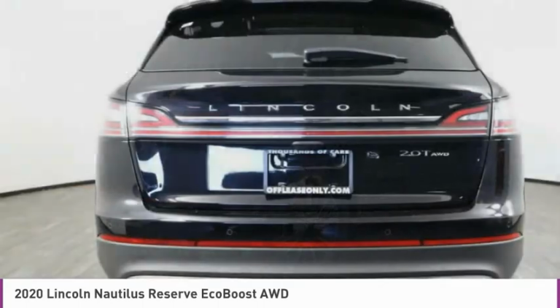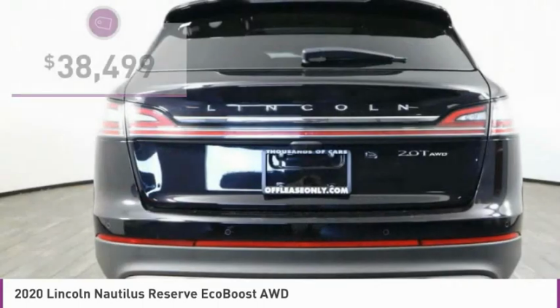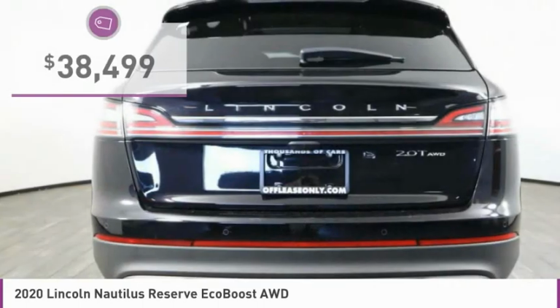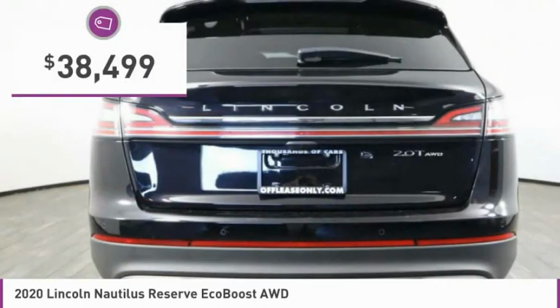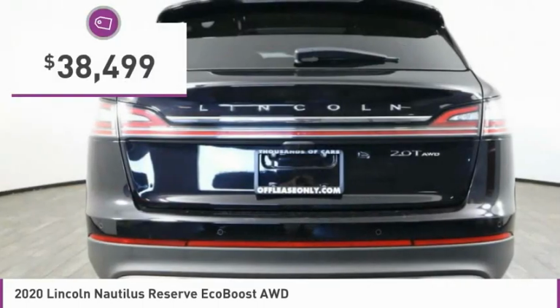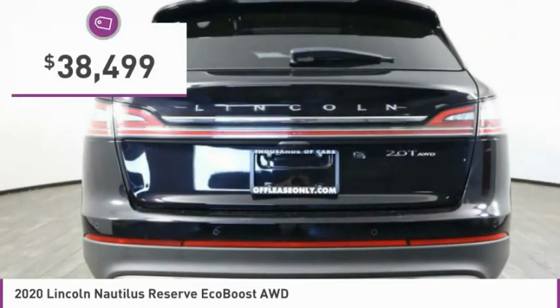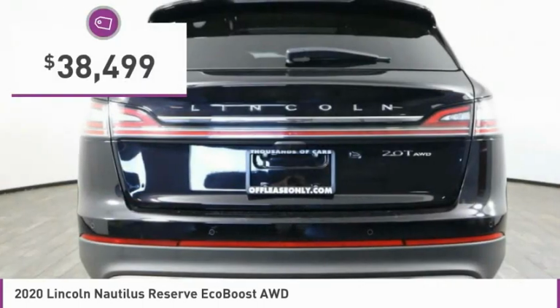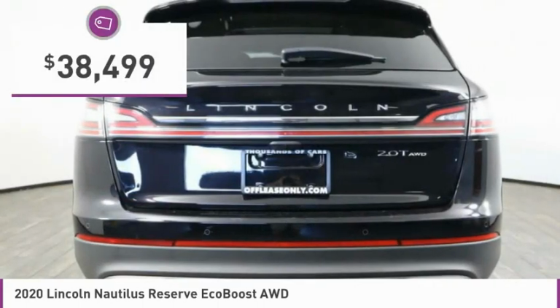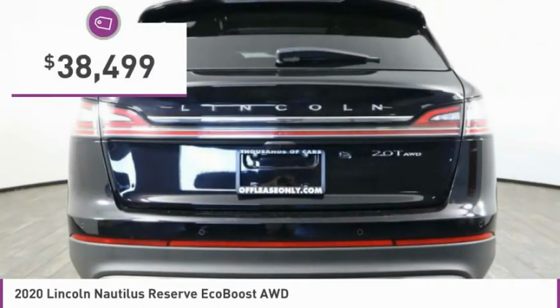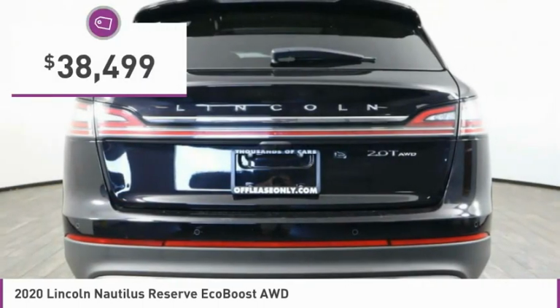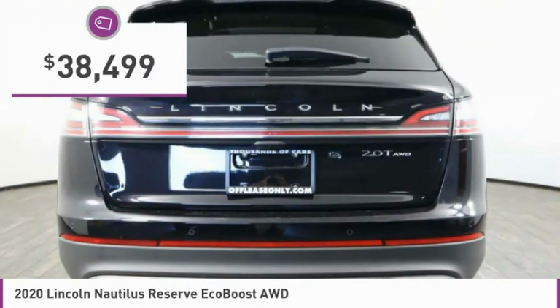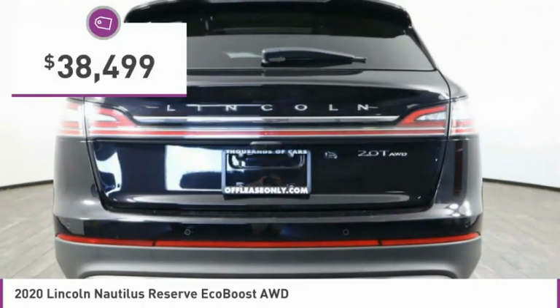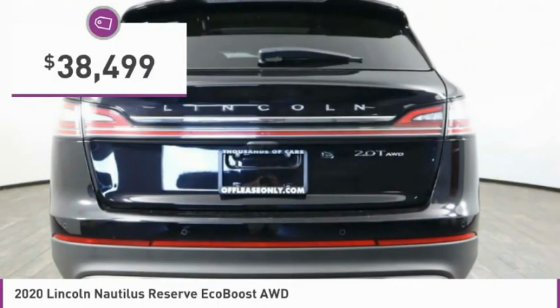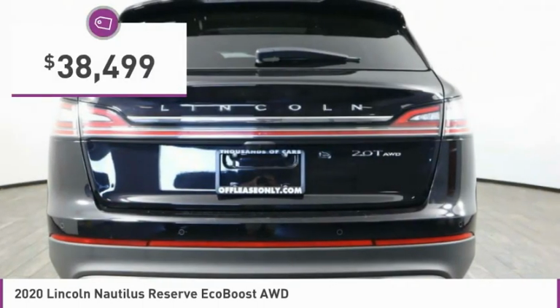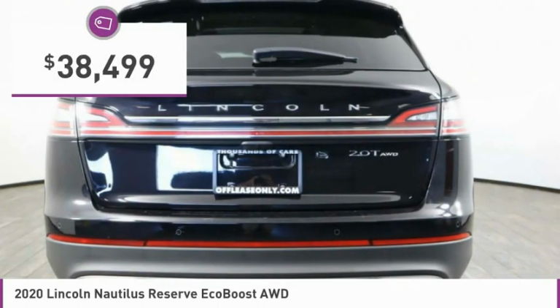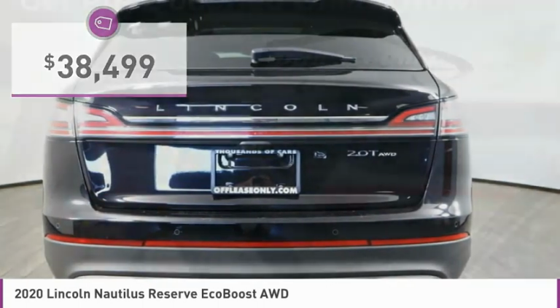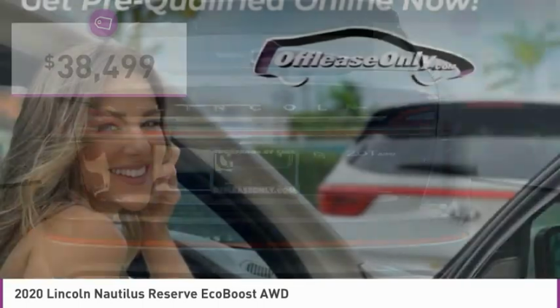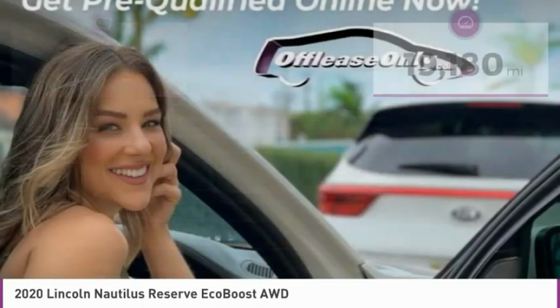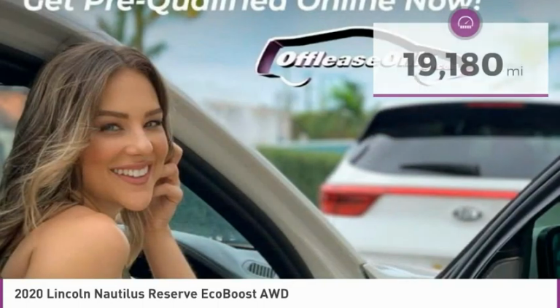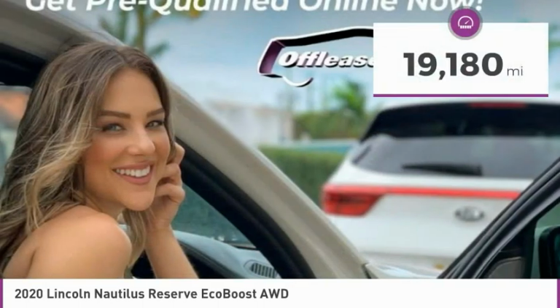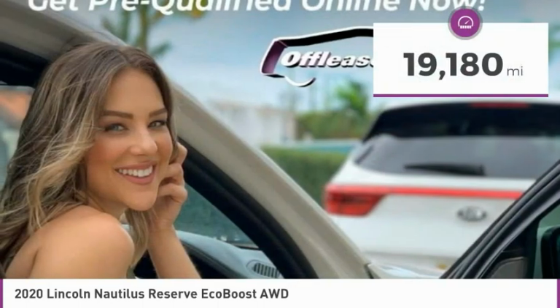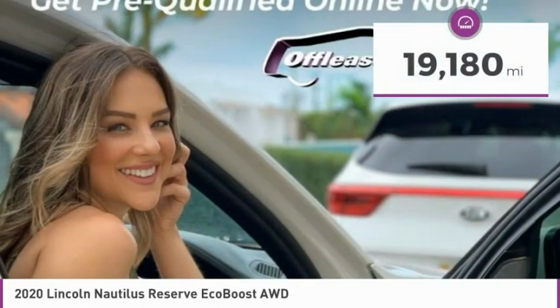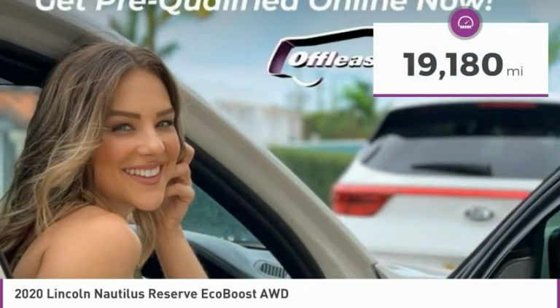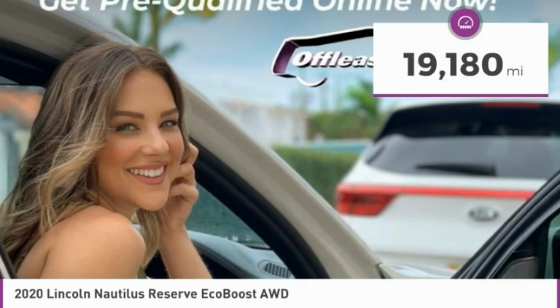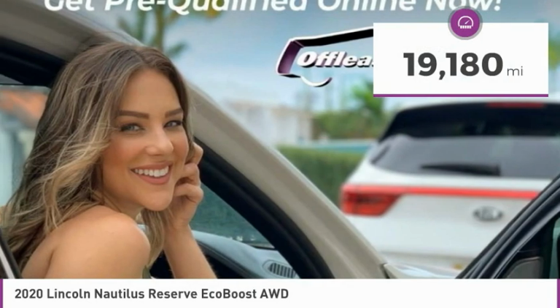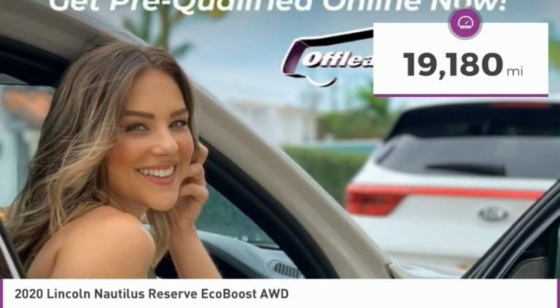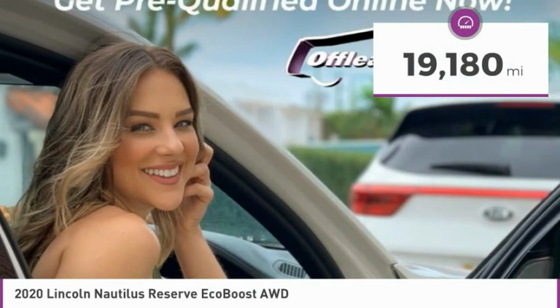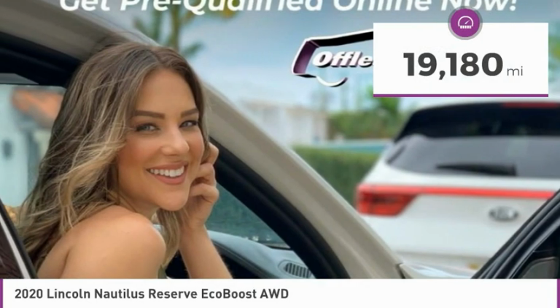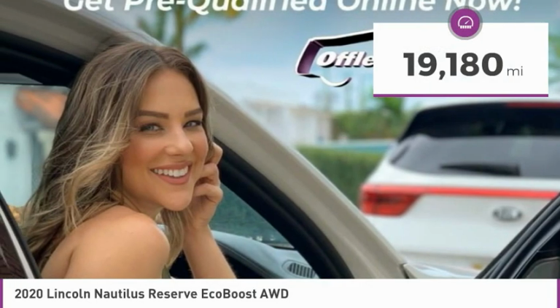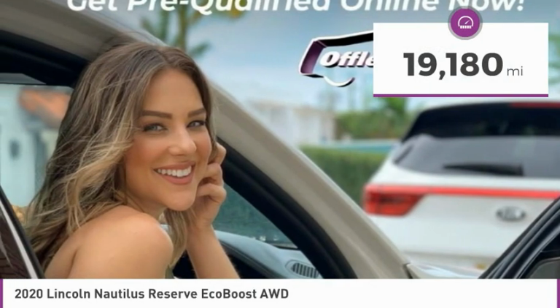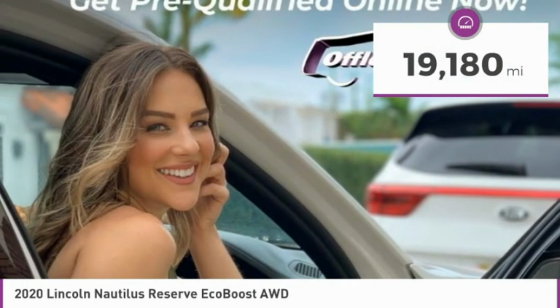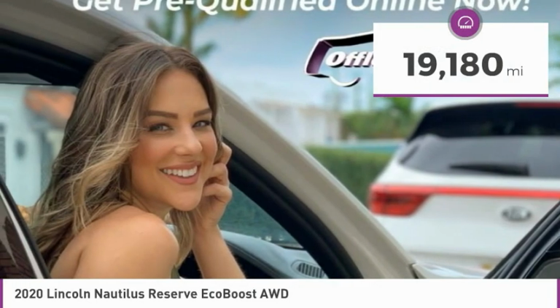And it is priced below $40,000. This vehicle has less than 20,000 miles.